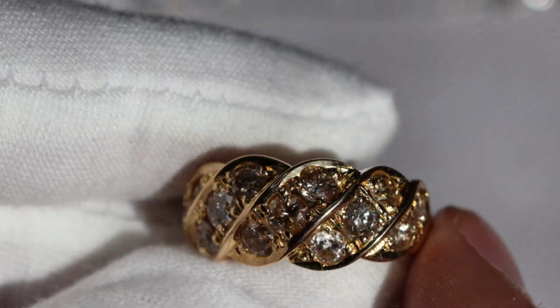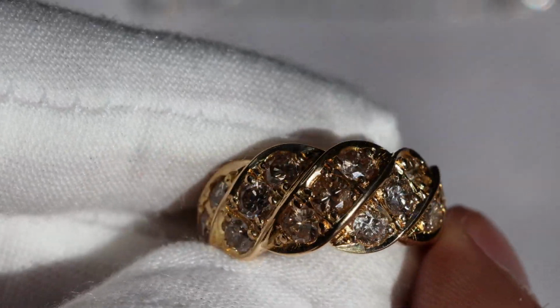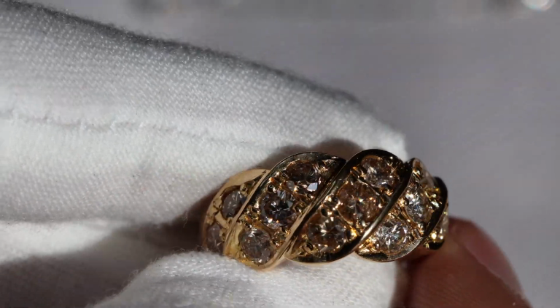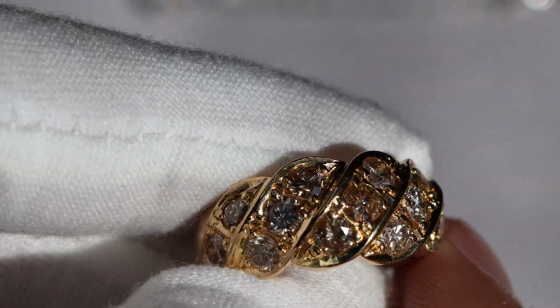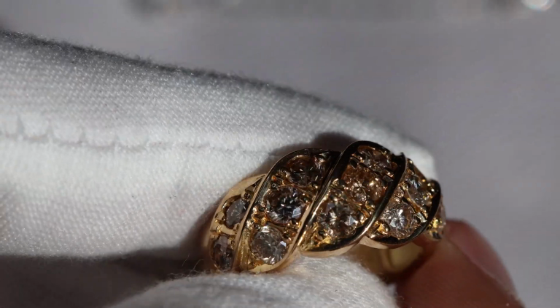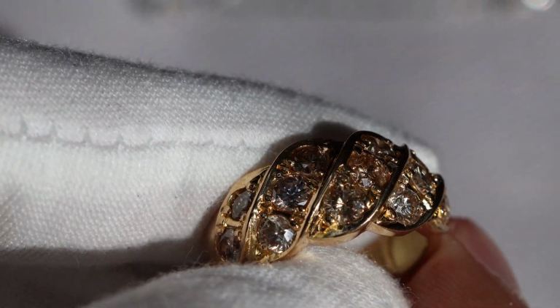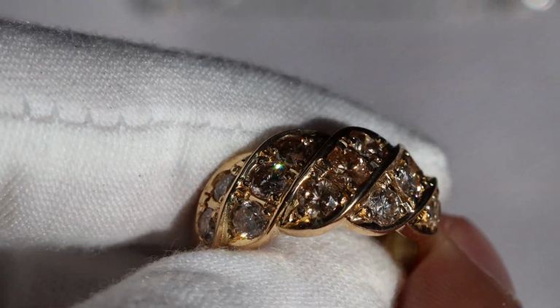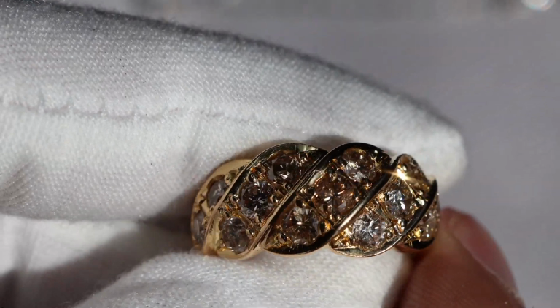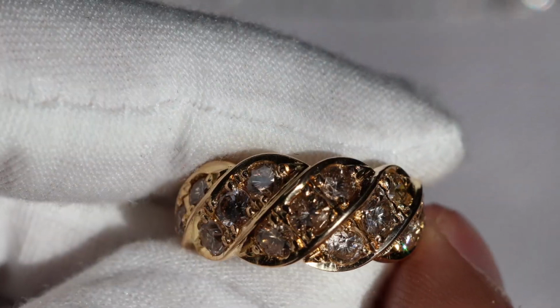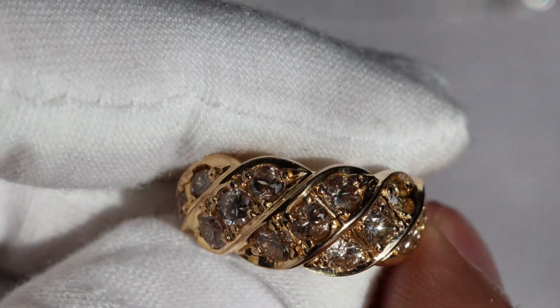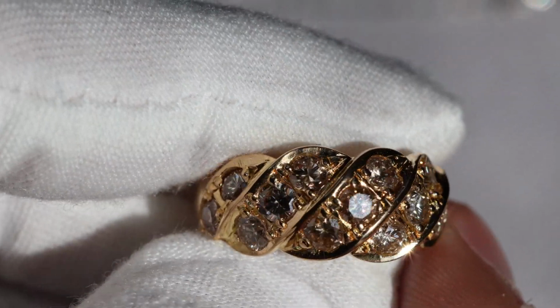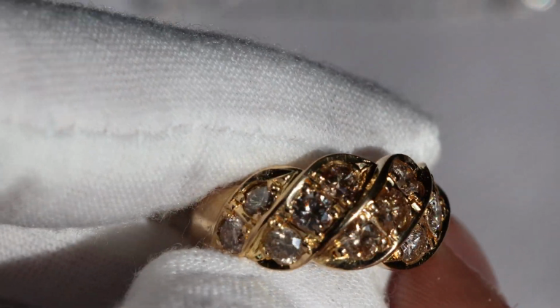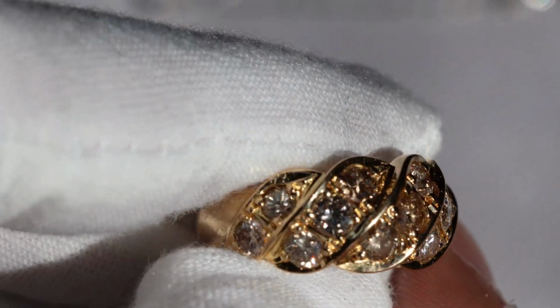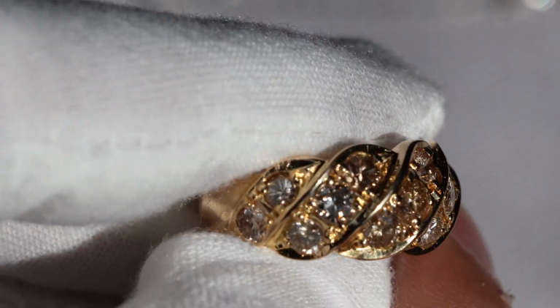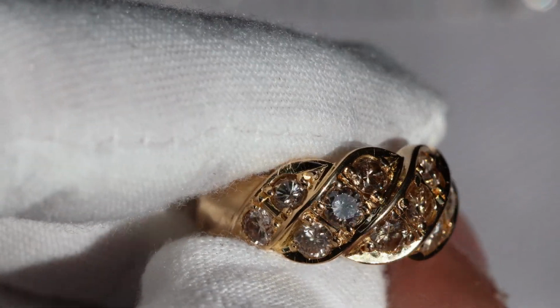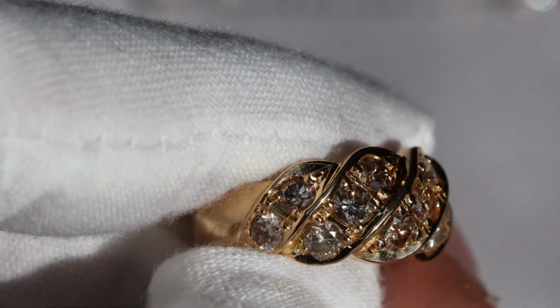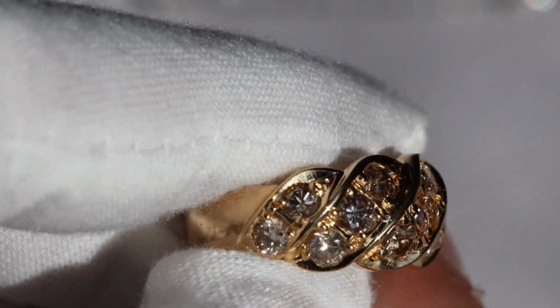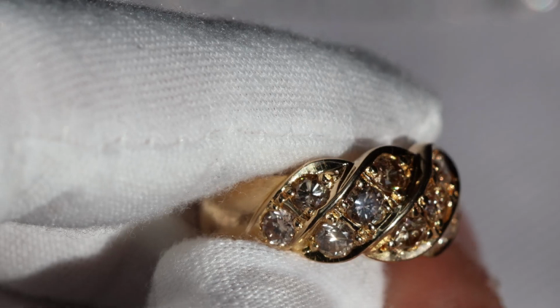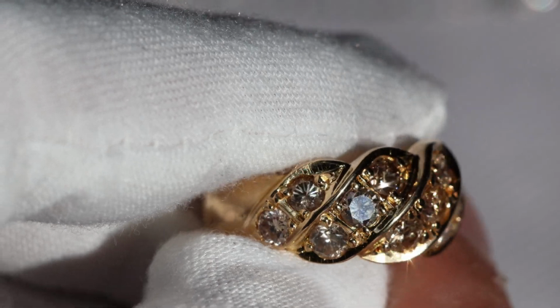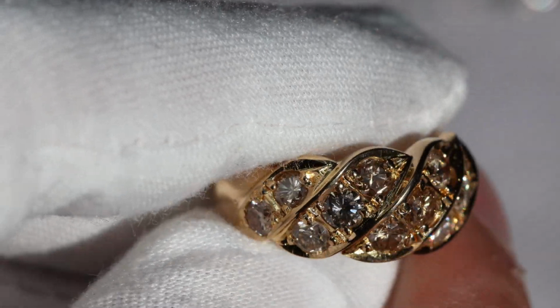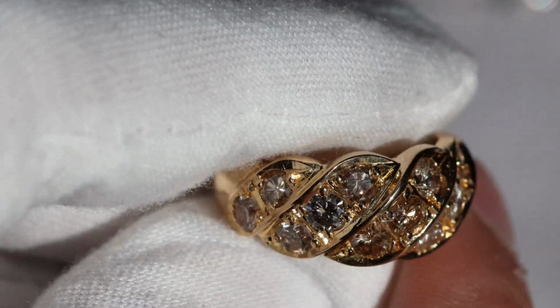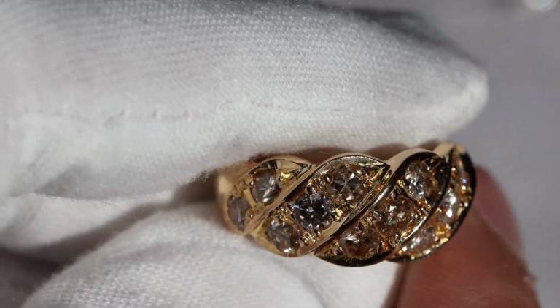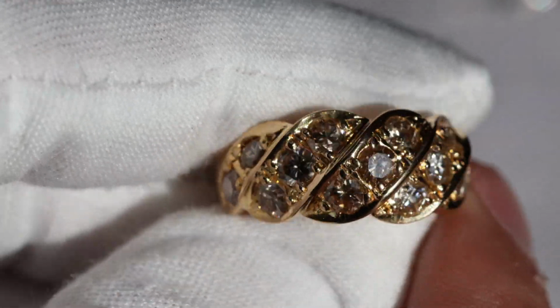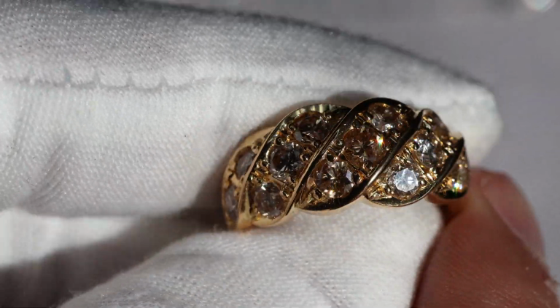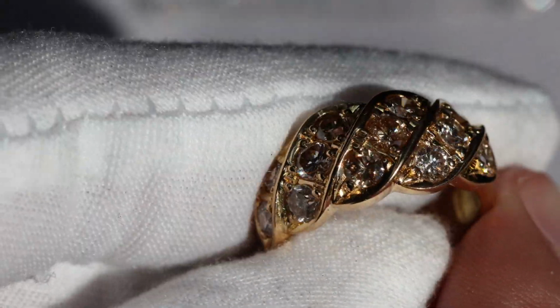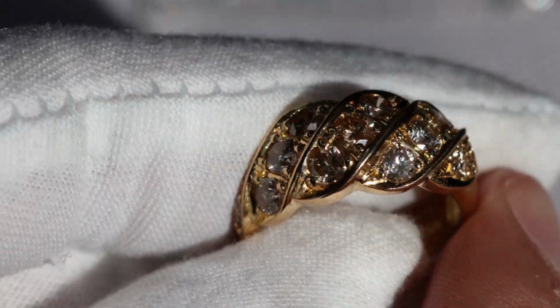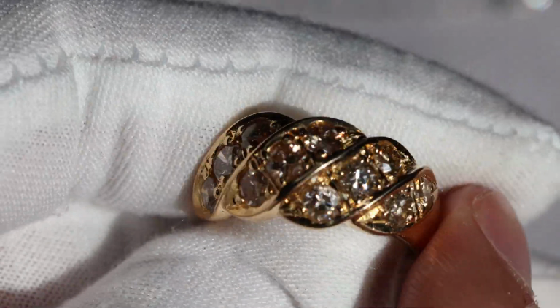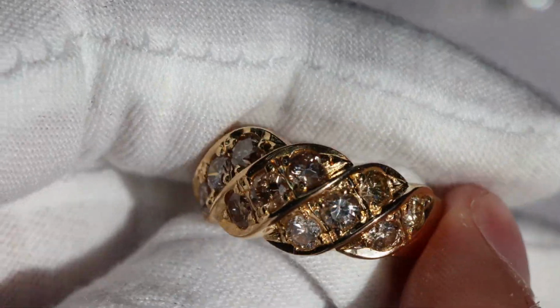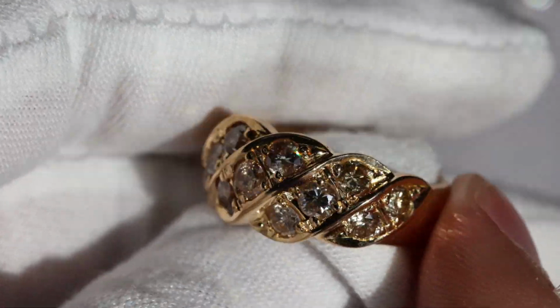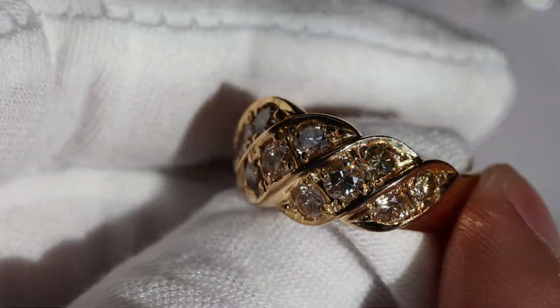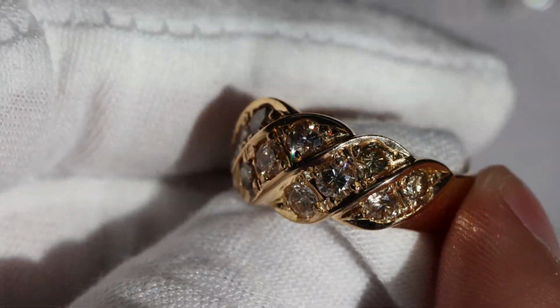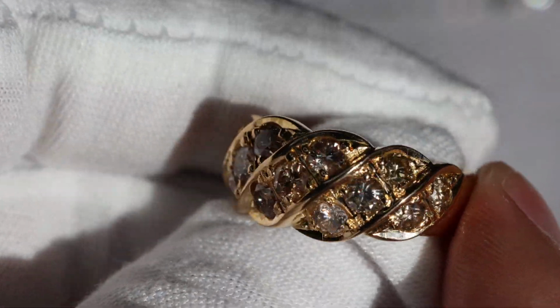These diamonds are in a grade somewhere between SI1 and SI2. They are a brilliant cut and there is a total of 2 karats inside of this ring.